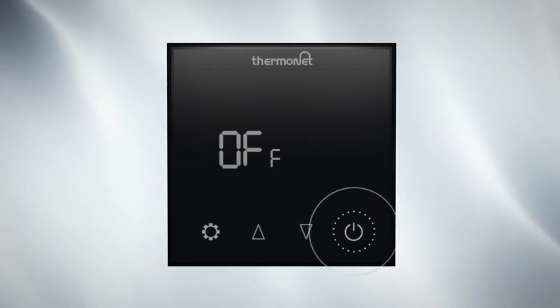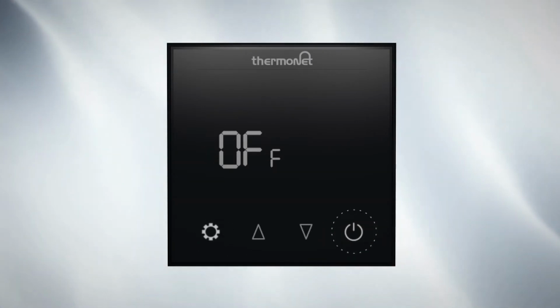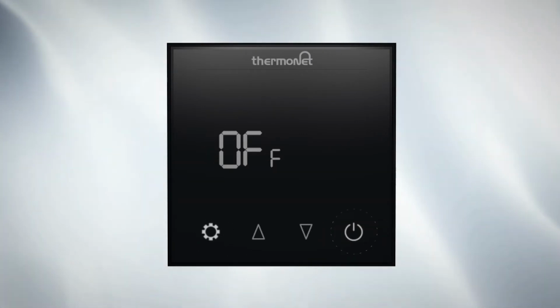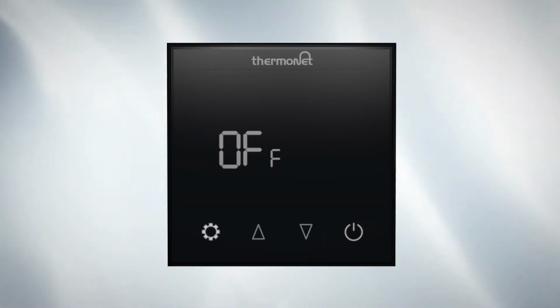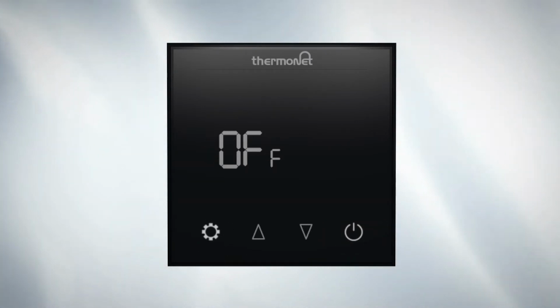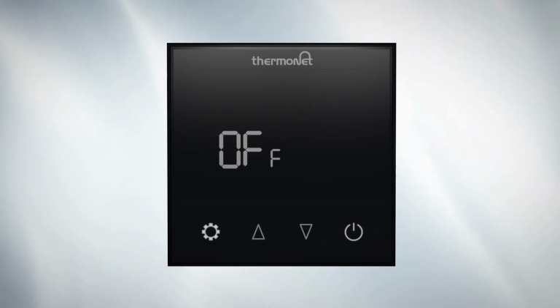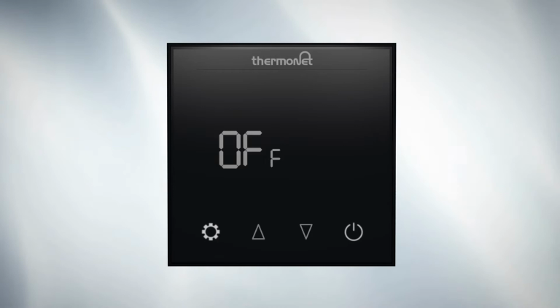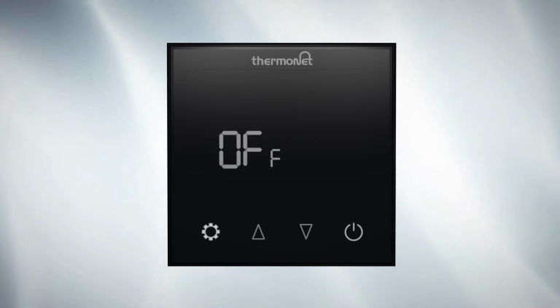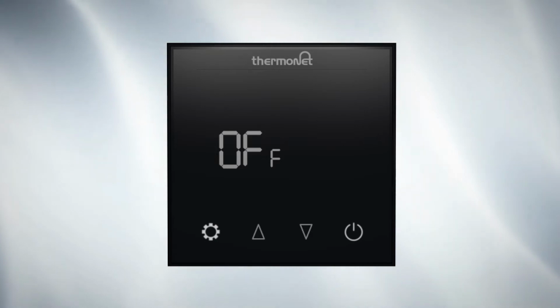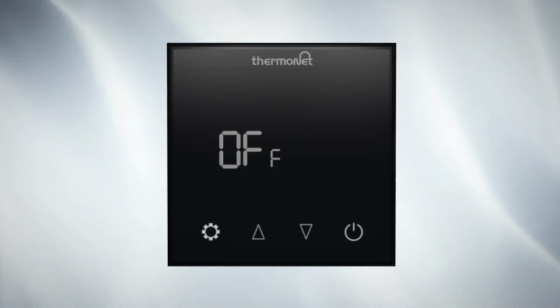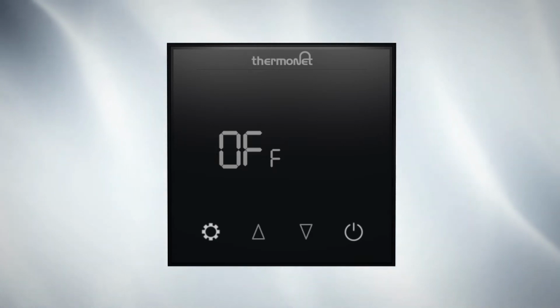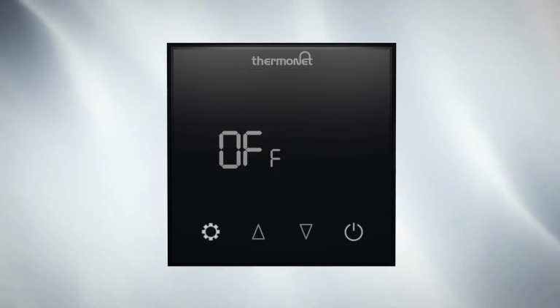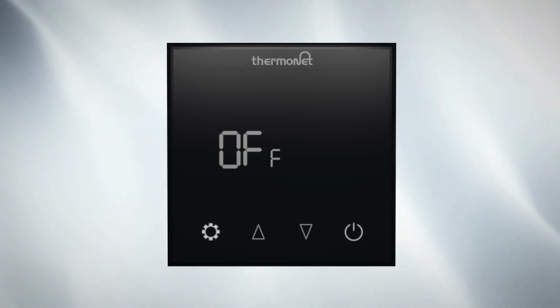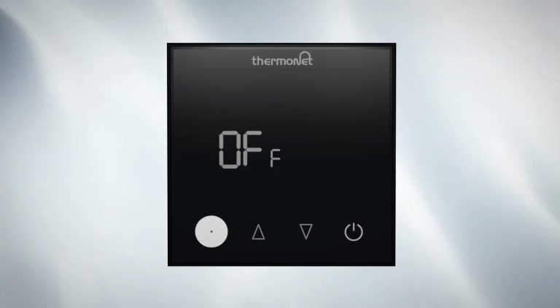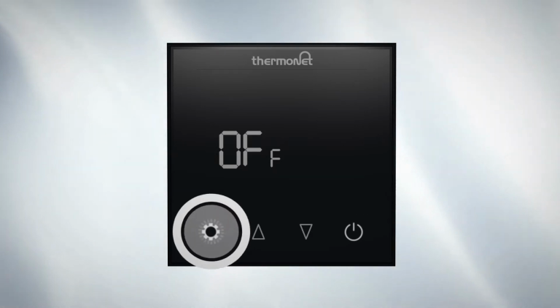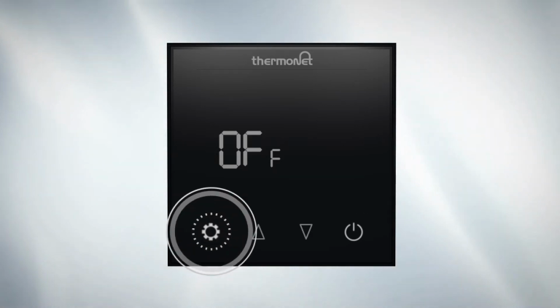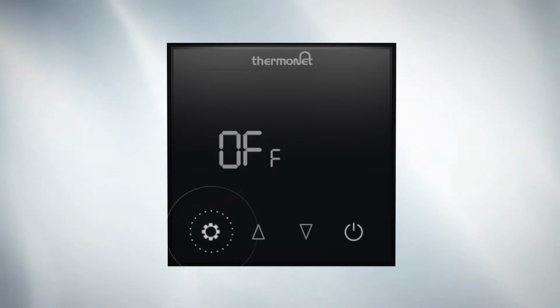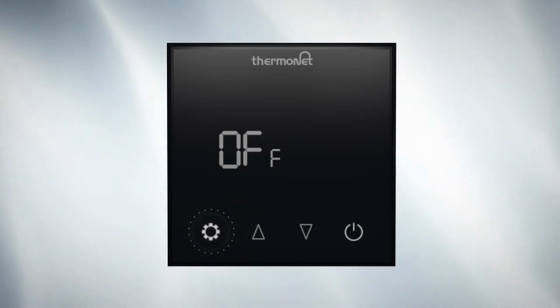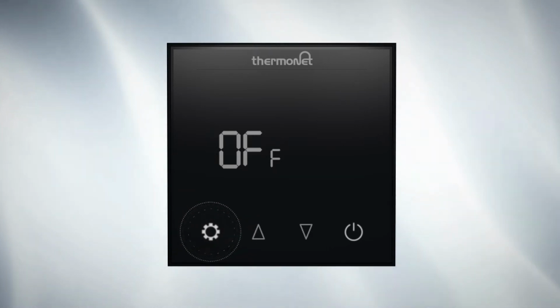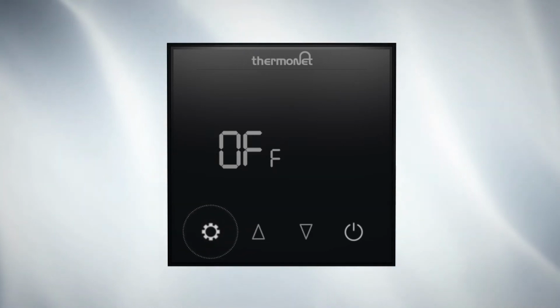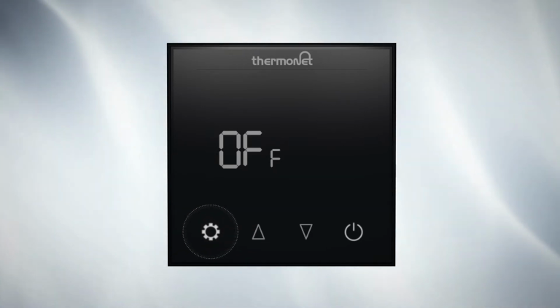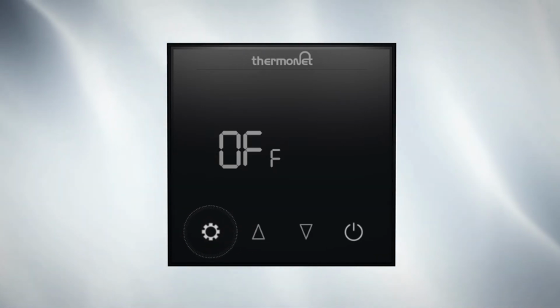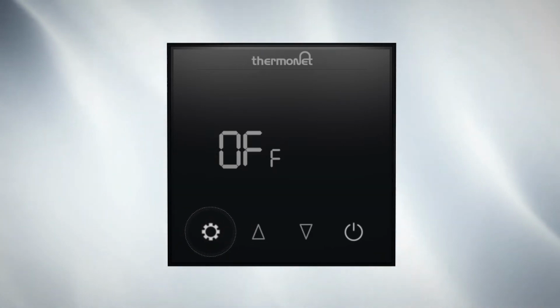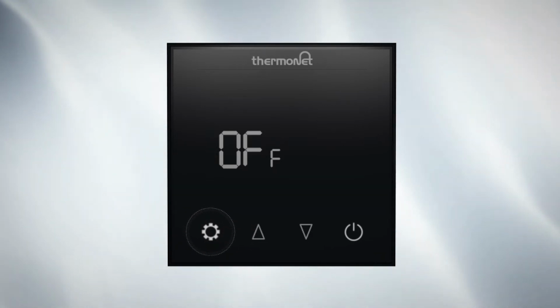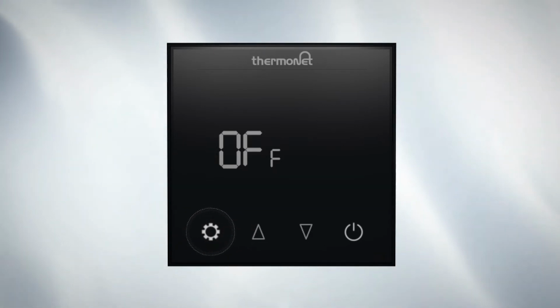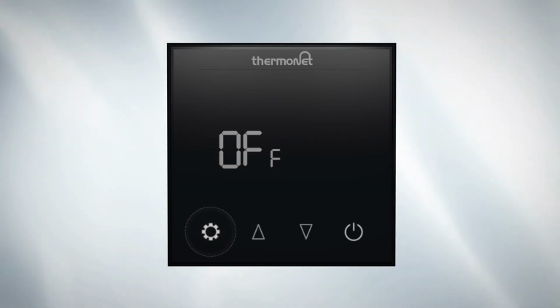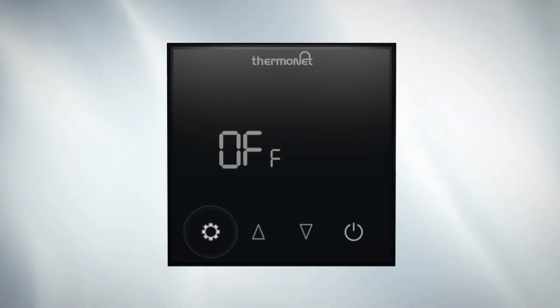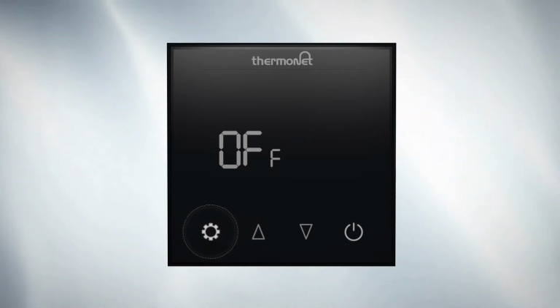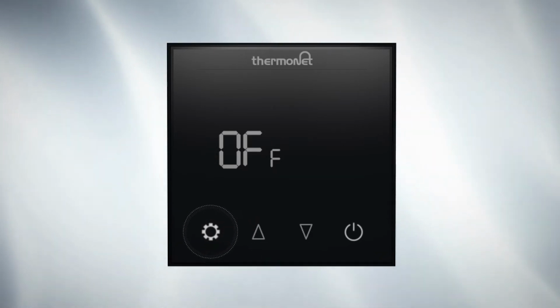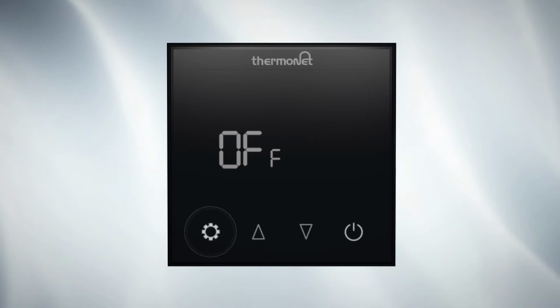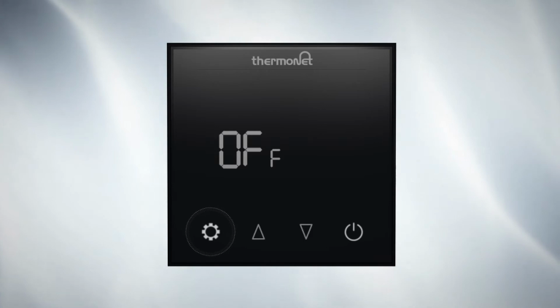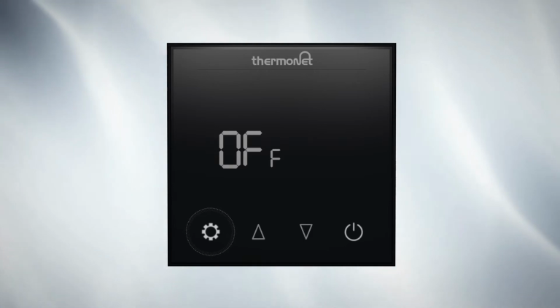Press power to switch the thermostat off and press and hold settings for 7 seconds to edit the schedule.